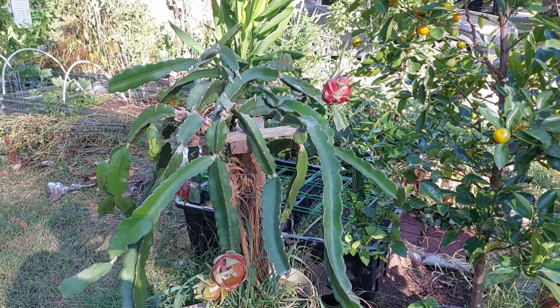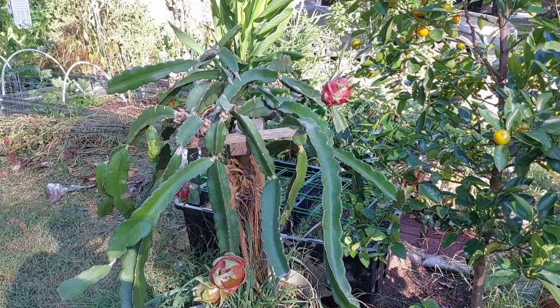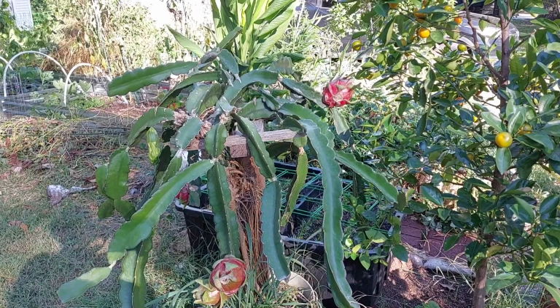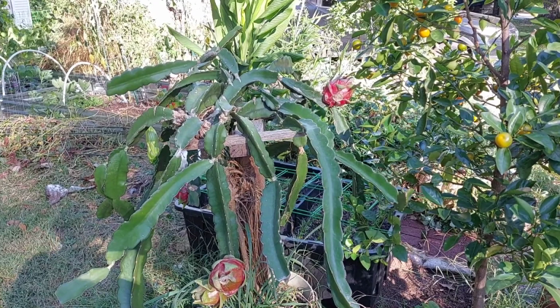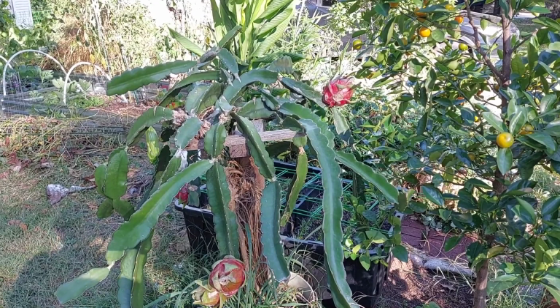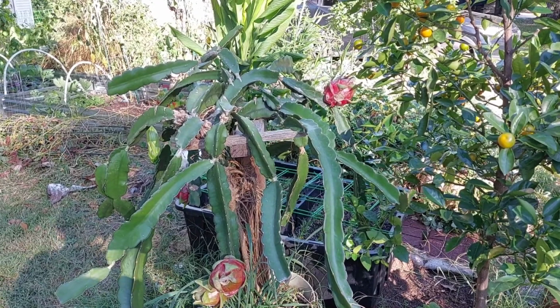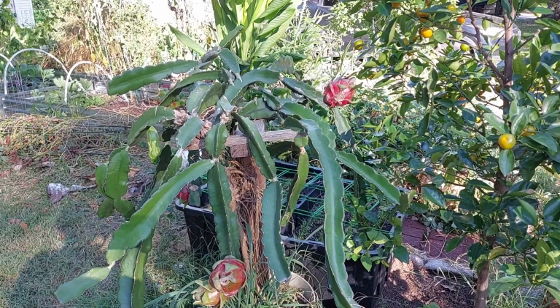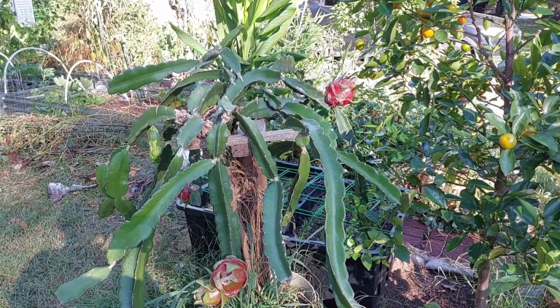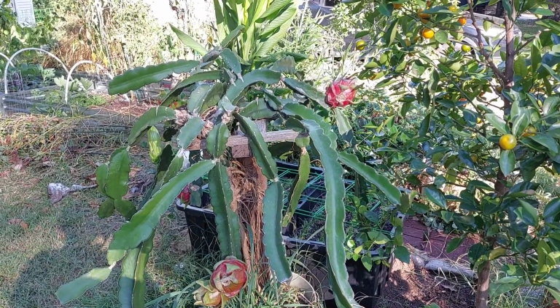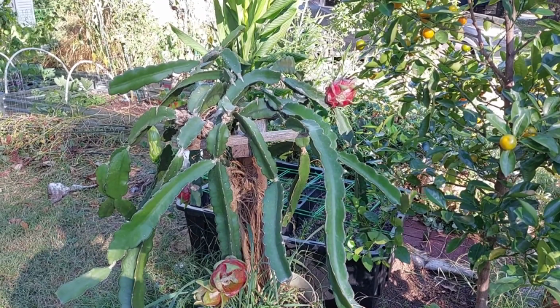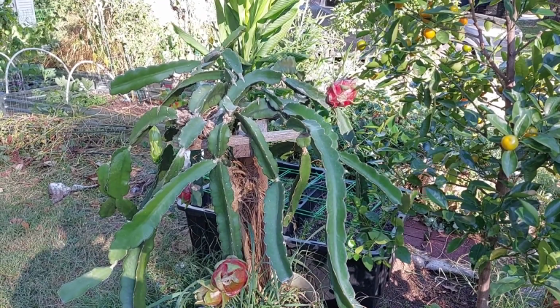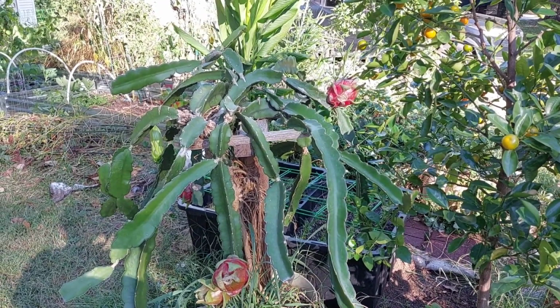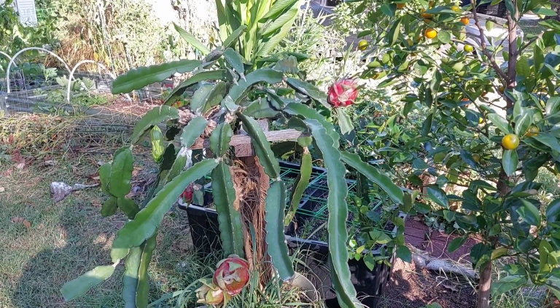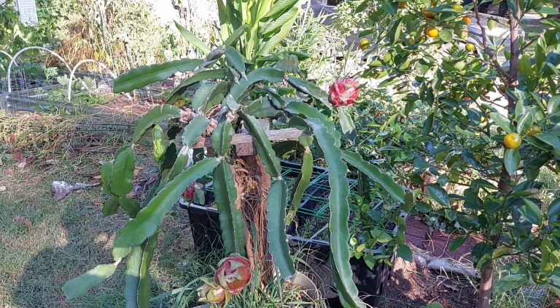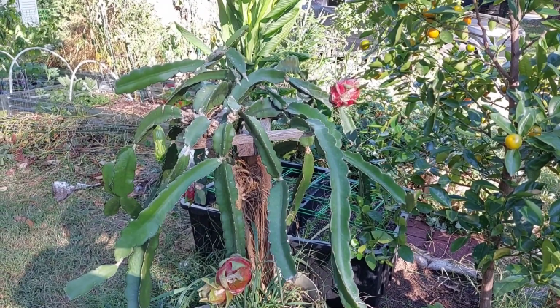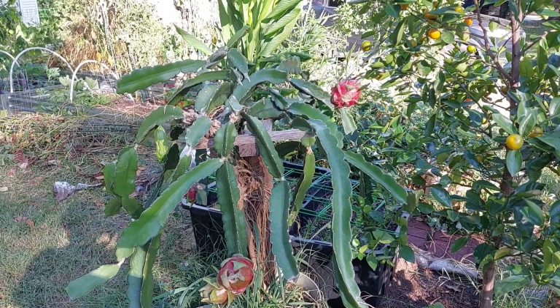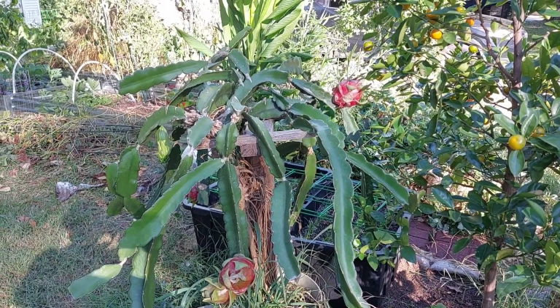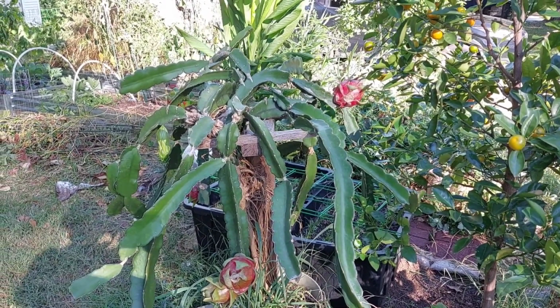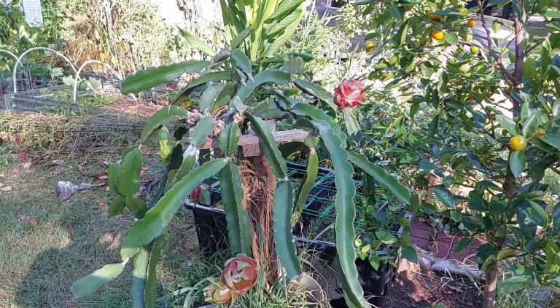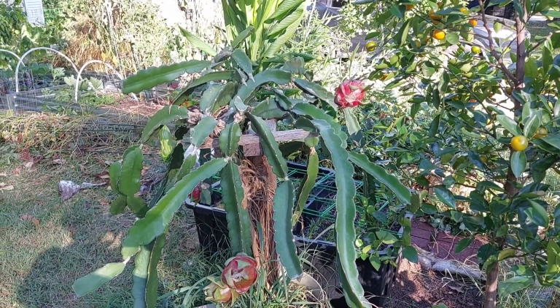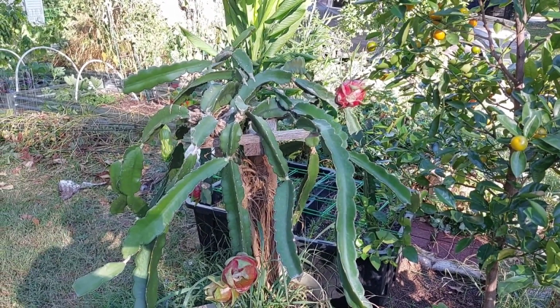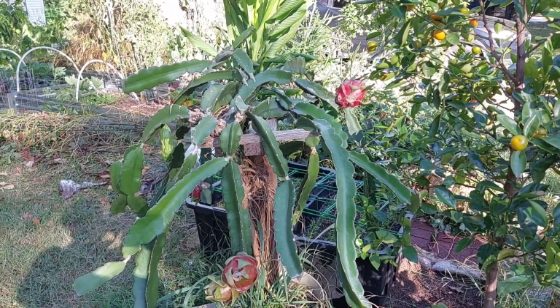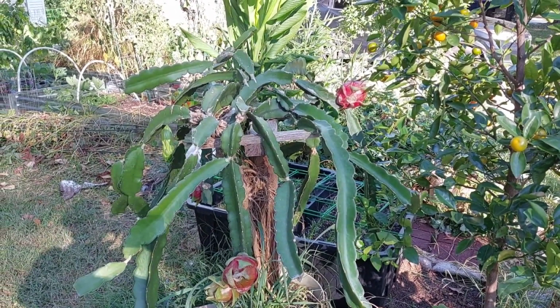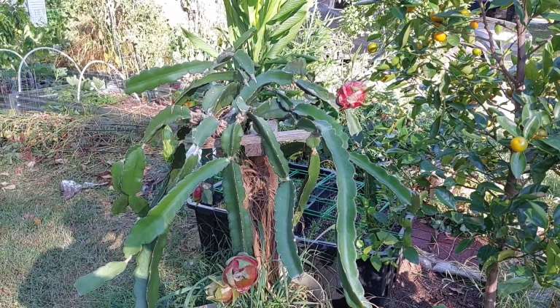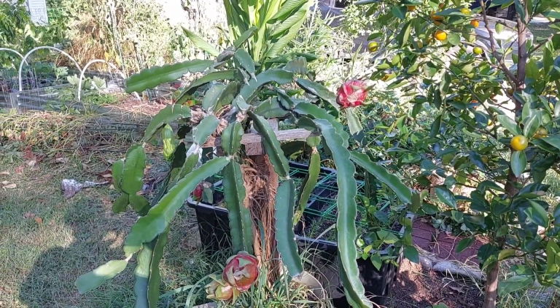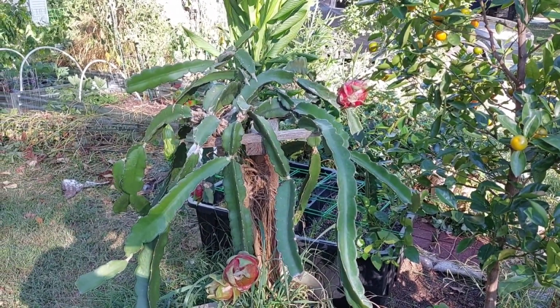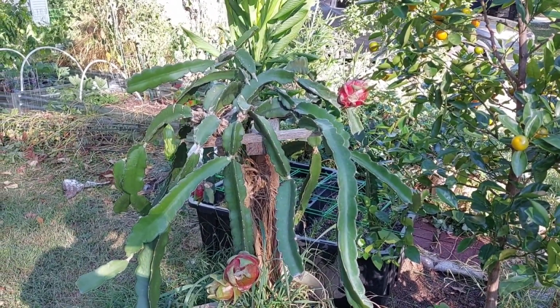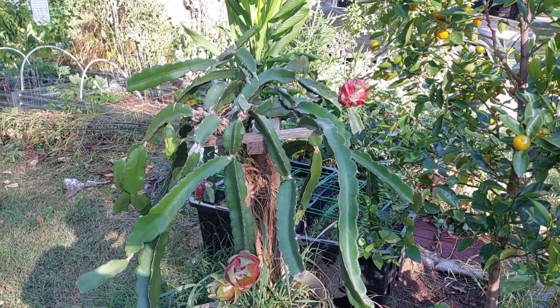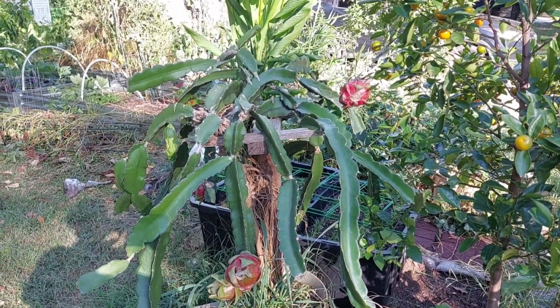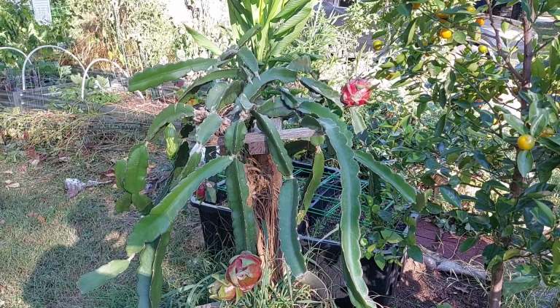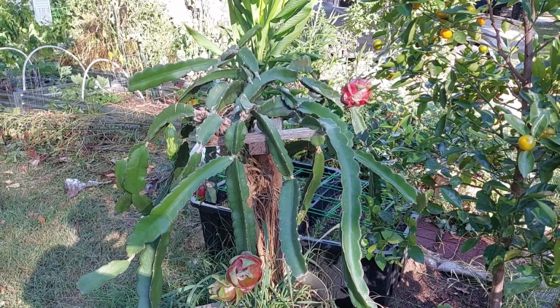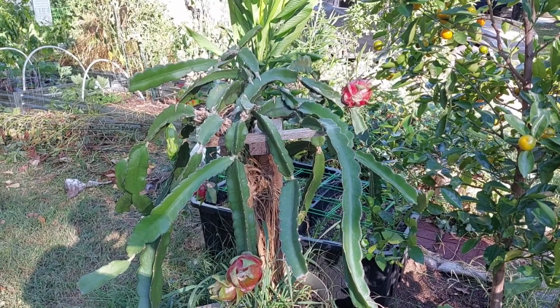Hi guys, it's me Tiffany. So here is my lovely dragon fruit plant.